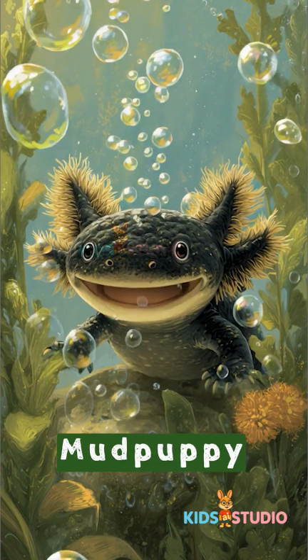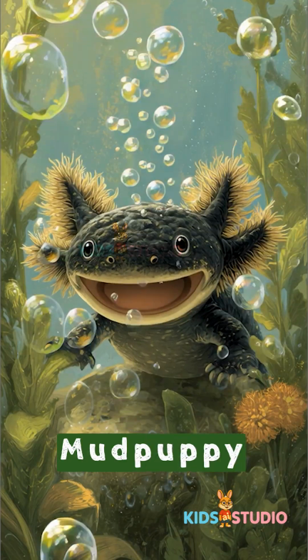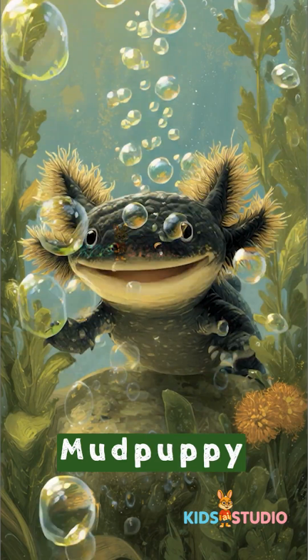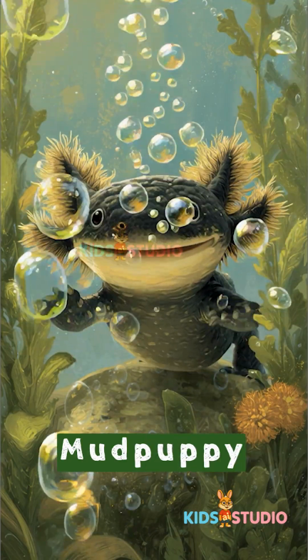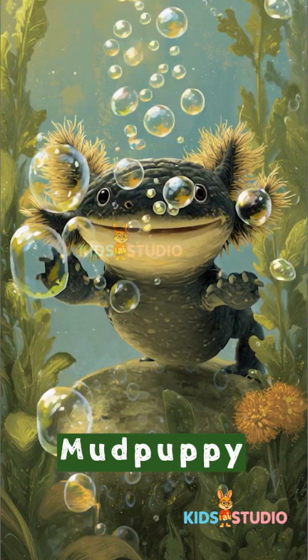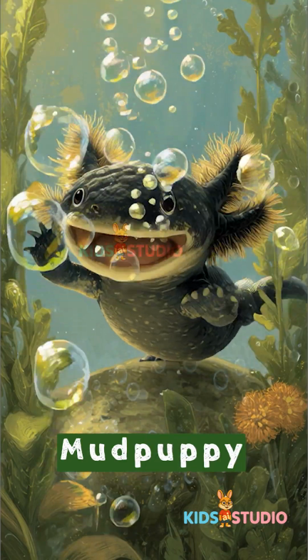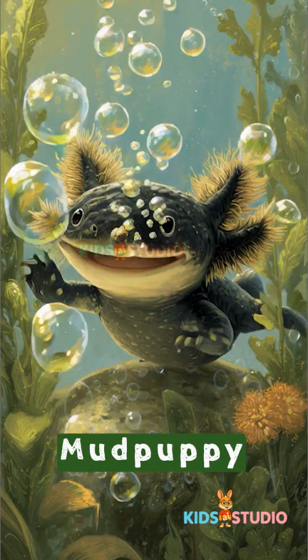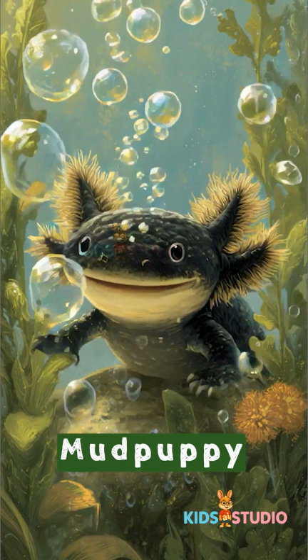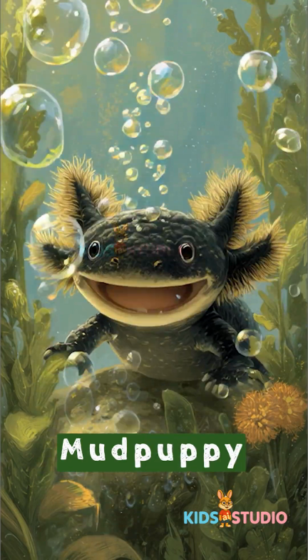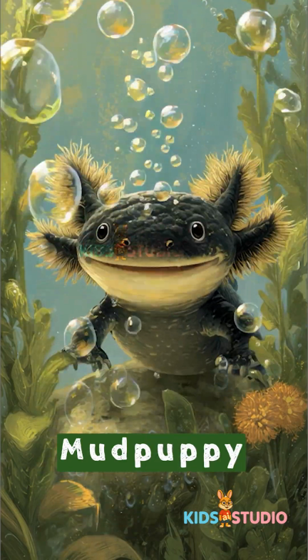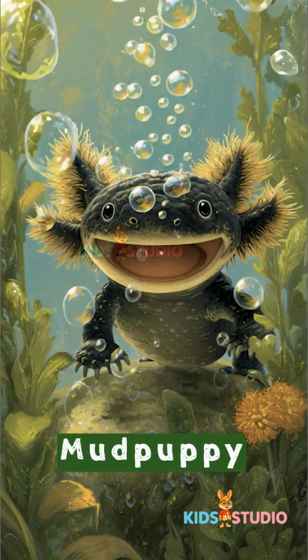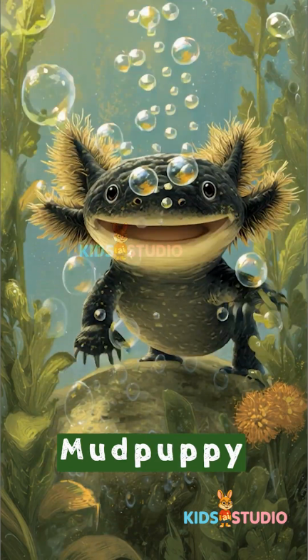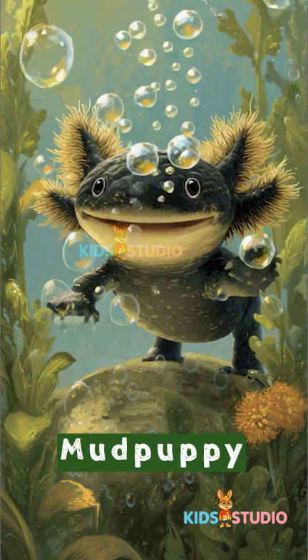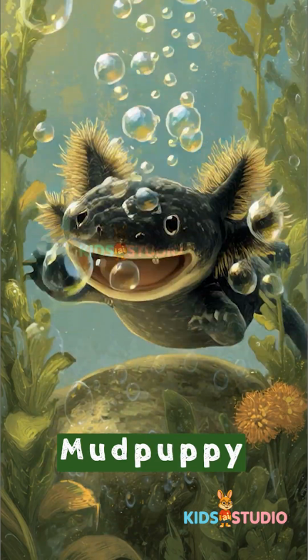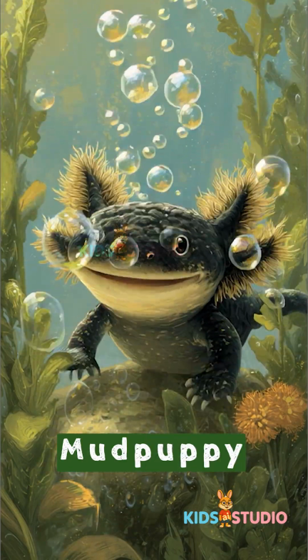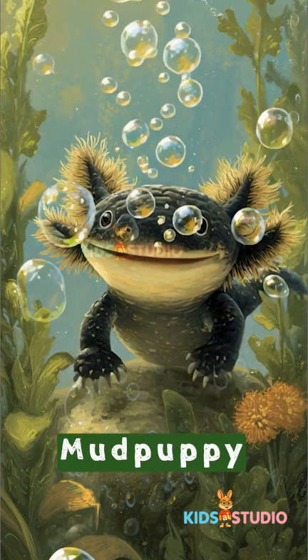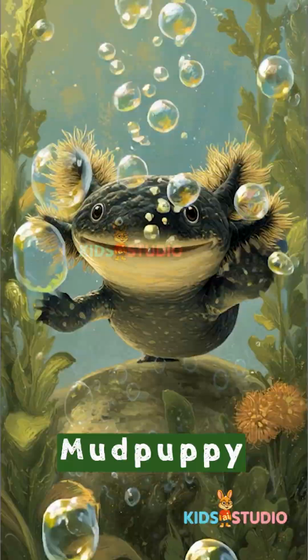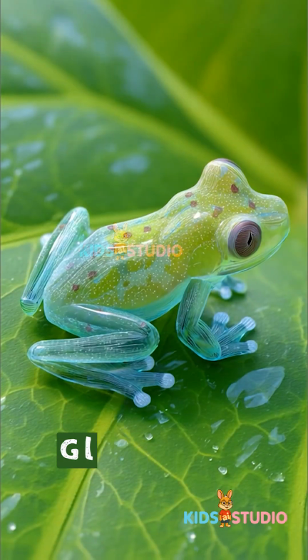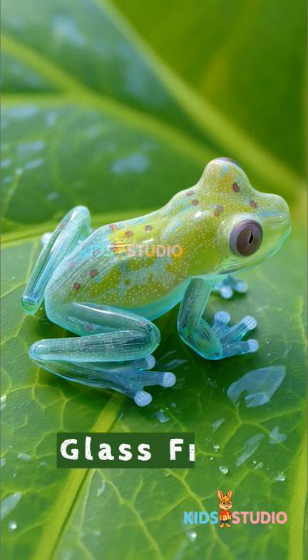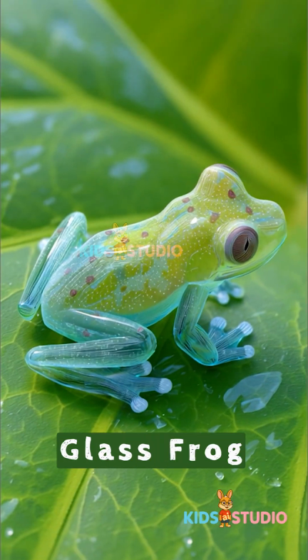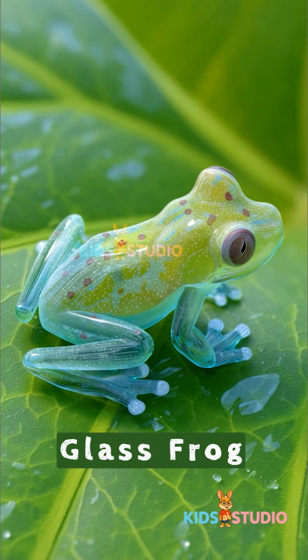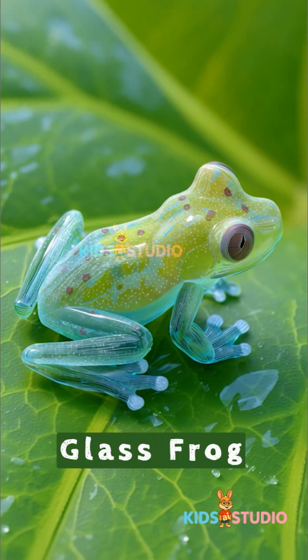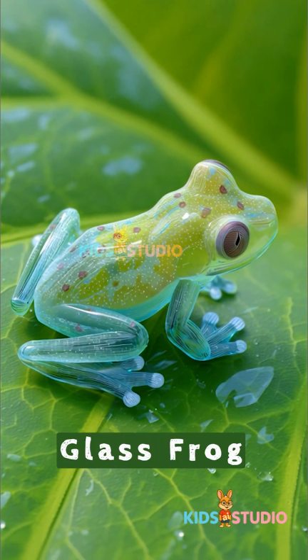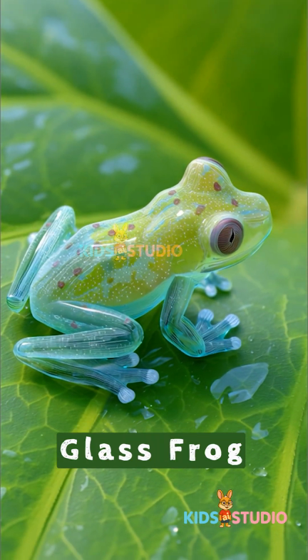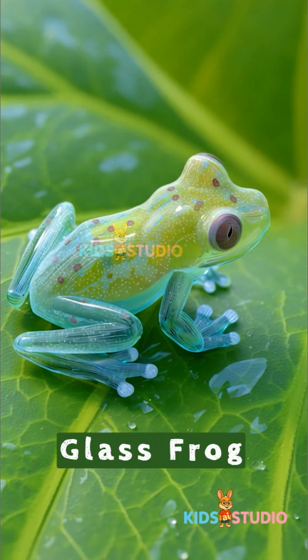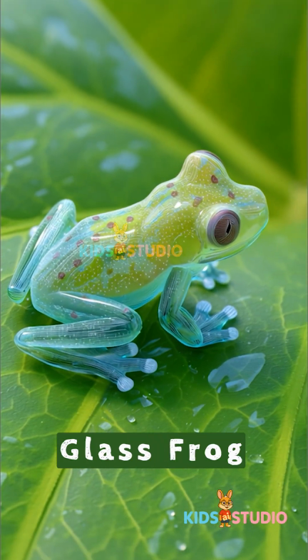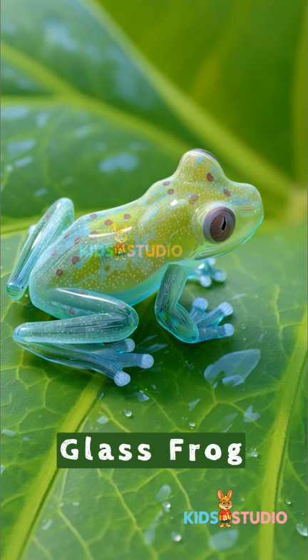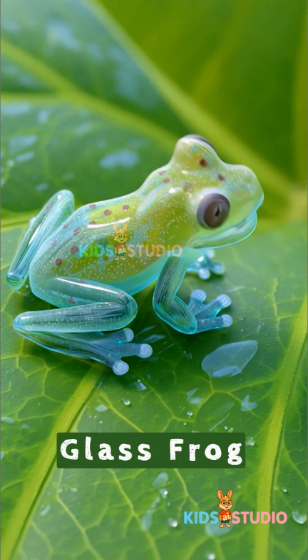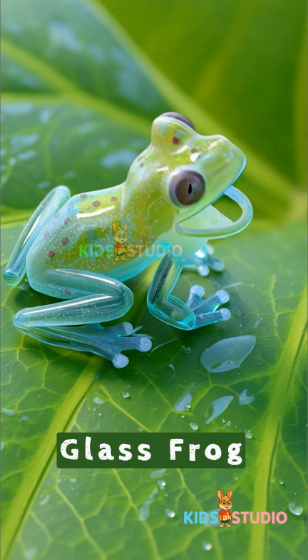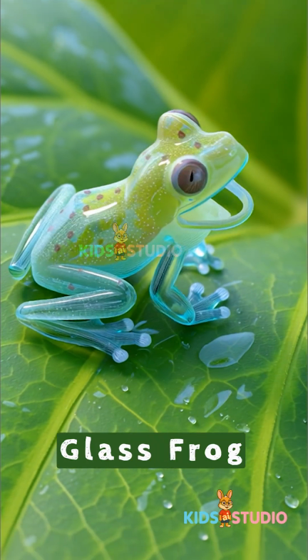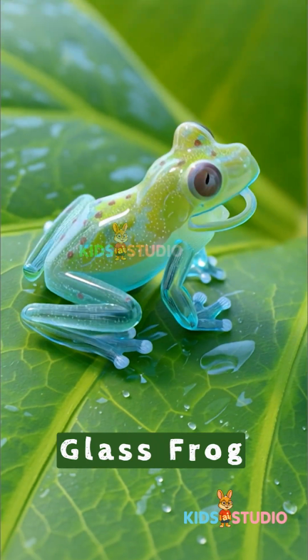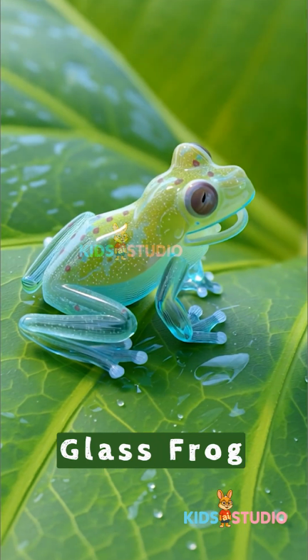Mud puppy — keeps its gills forever. Glass frog — see-through body.